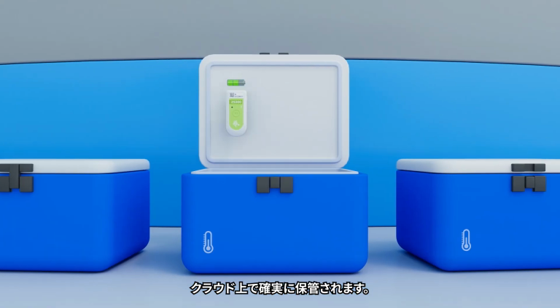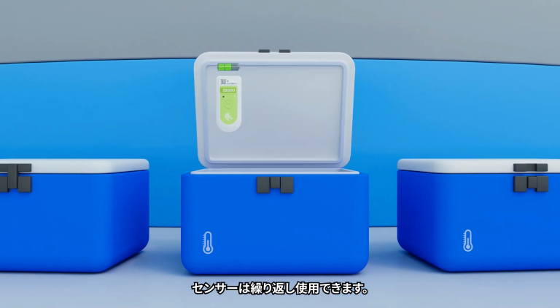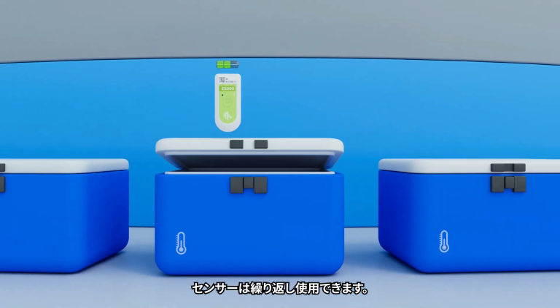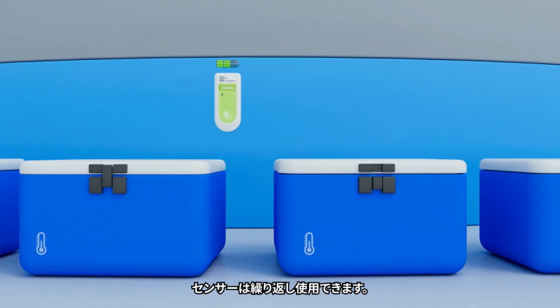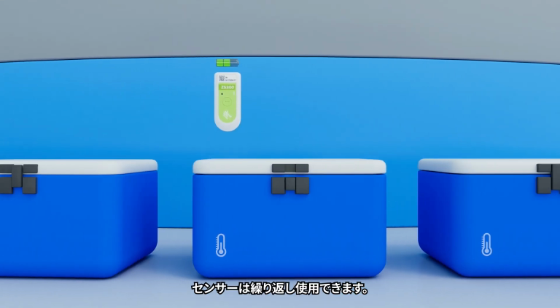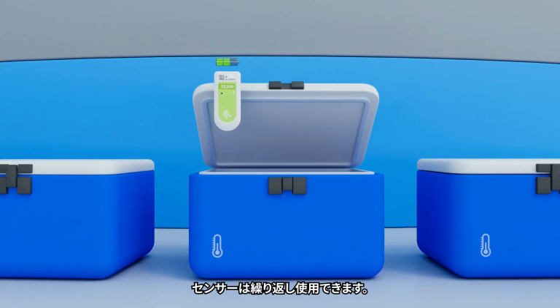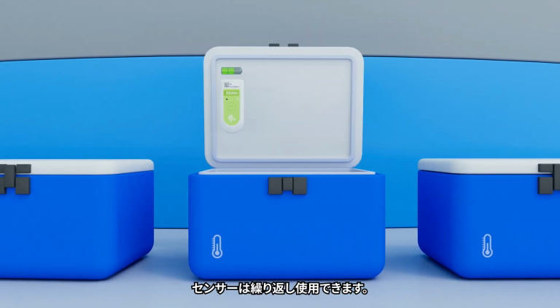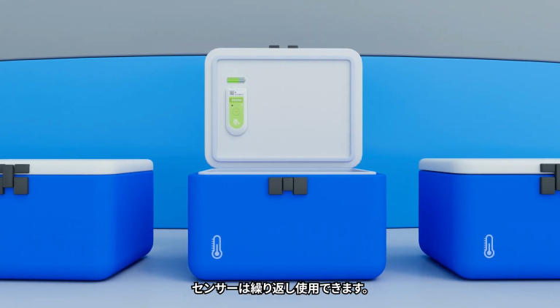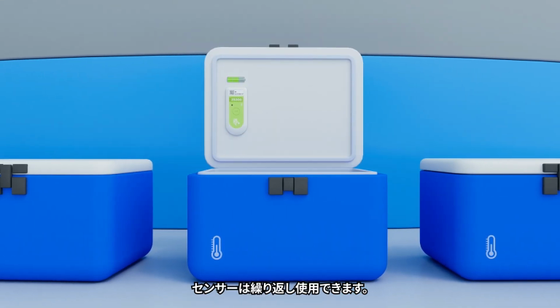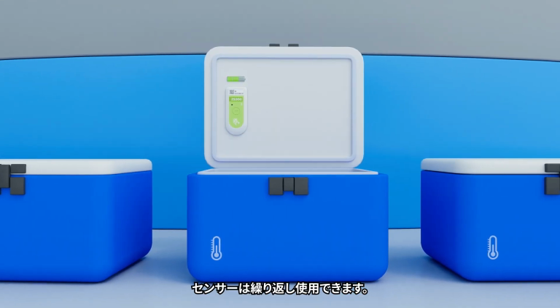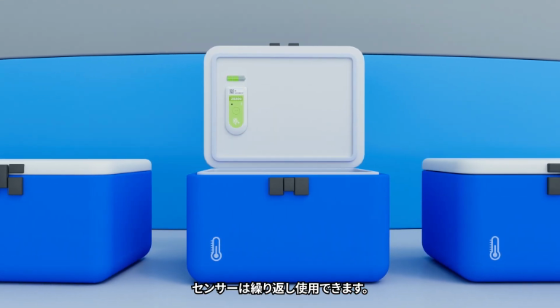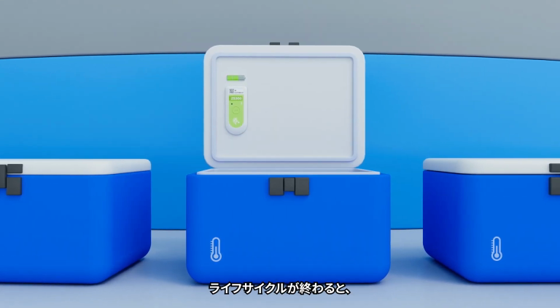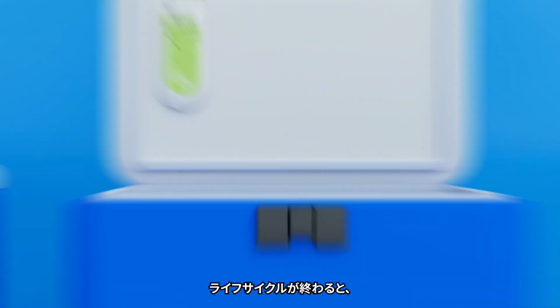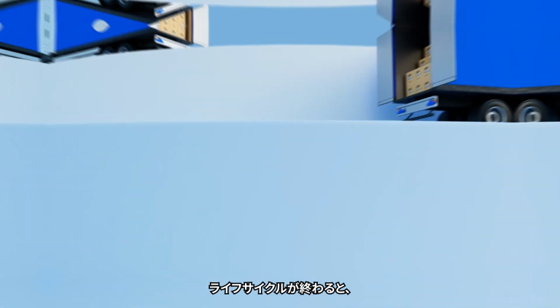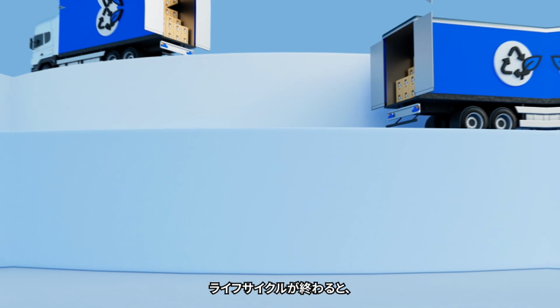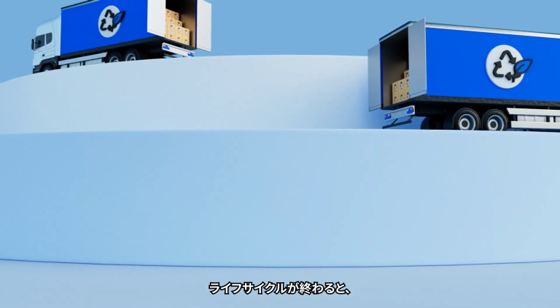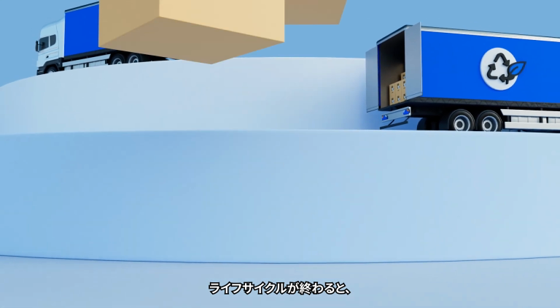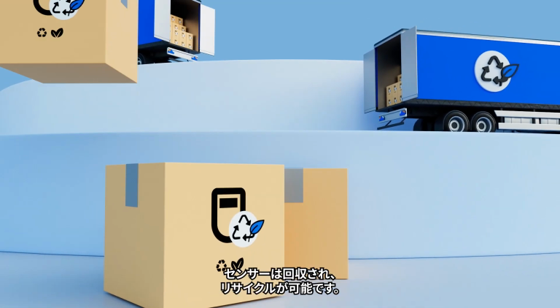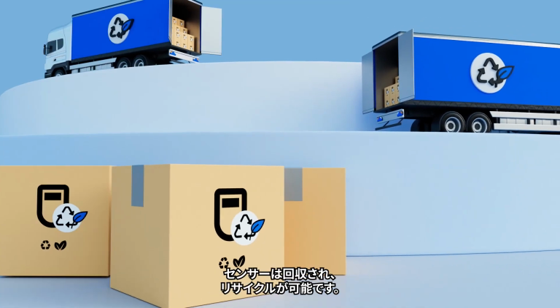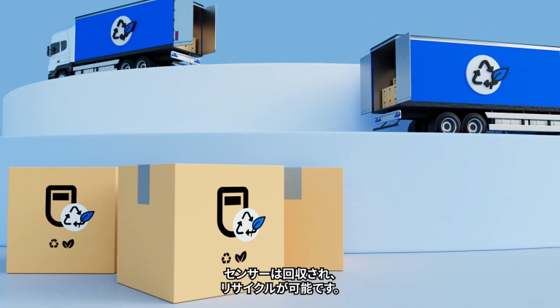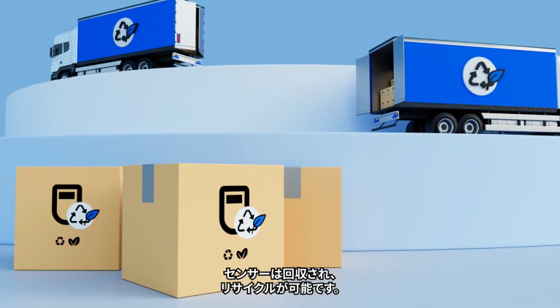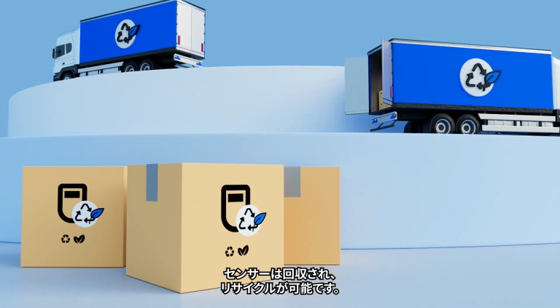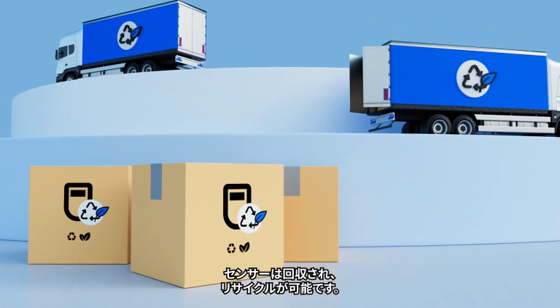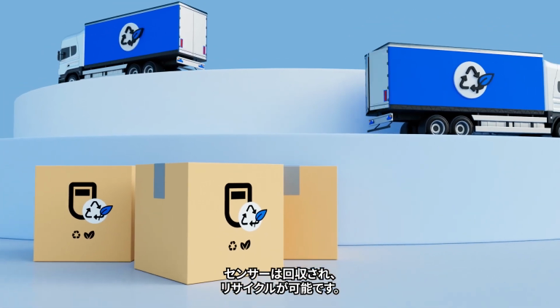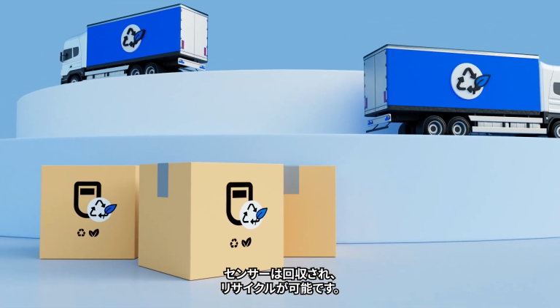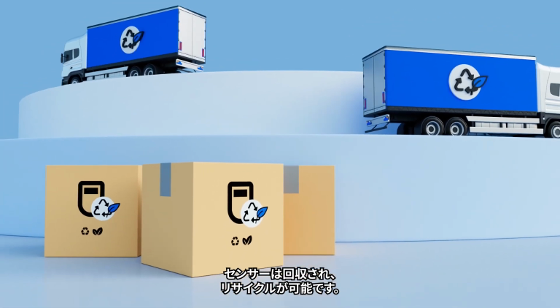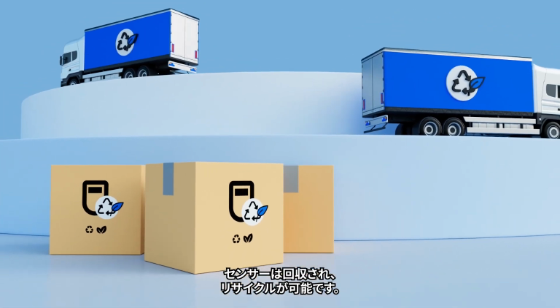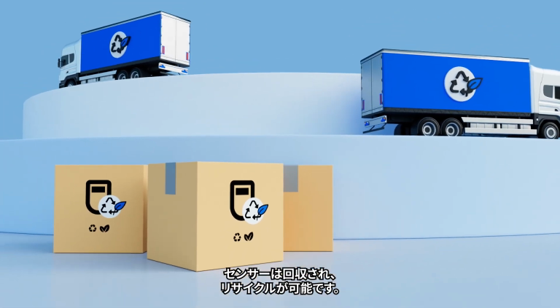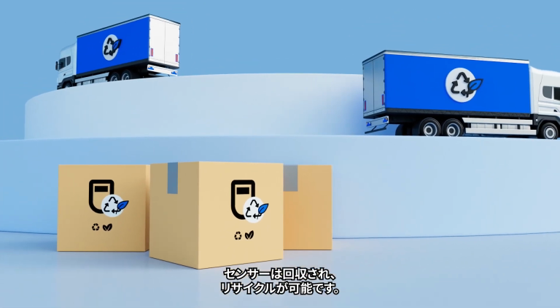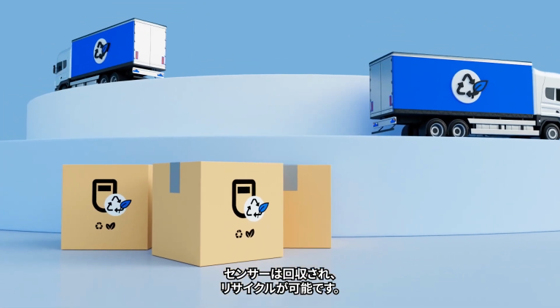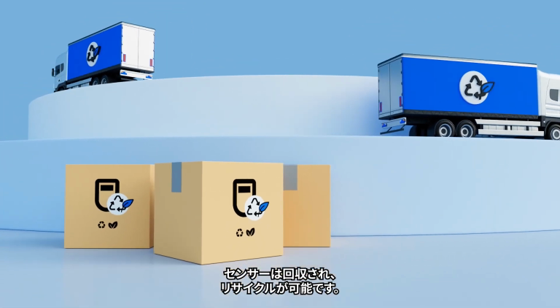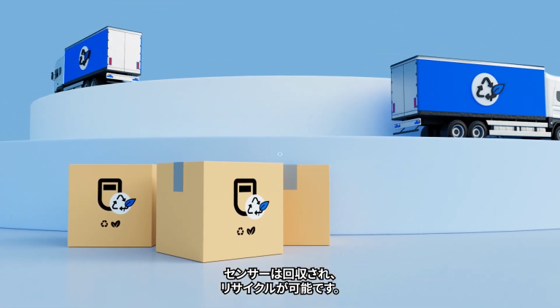The sensors can be used multiple times. At the end of their life cycle, sensors can be collected and recycled free of charge.